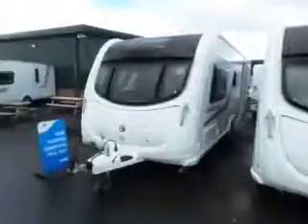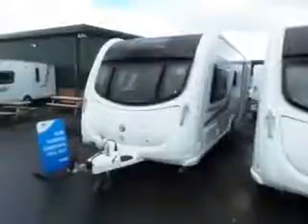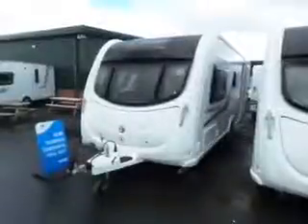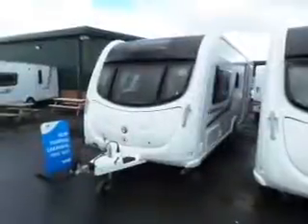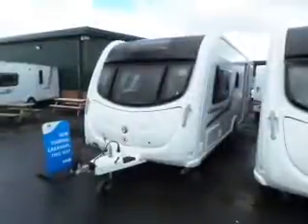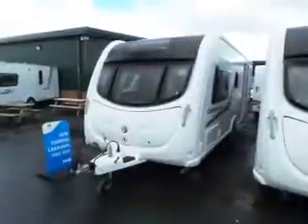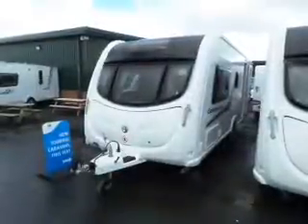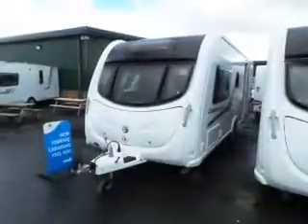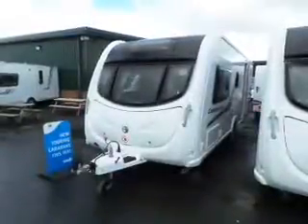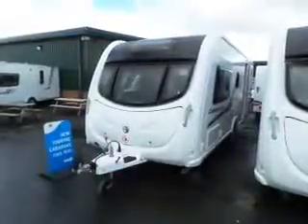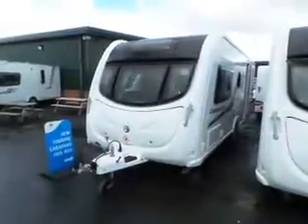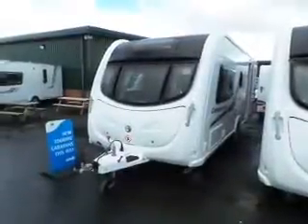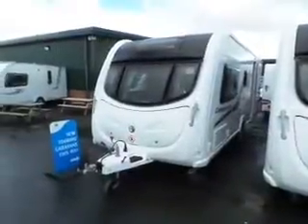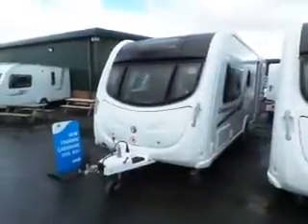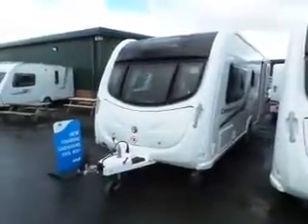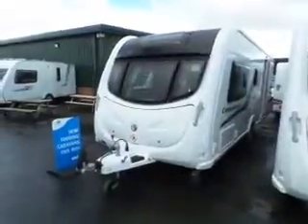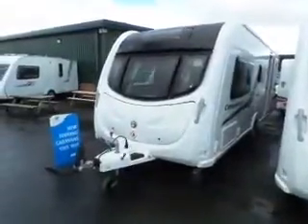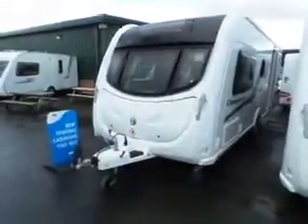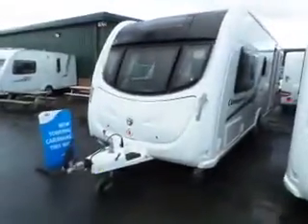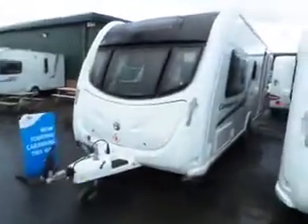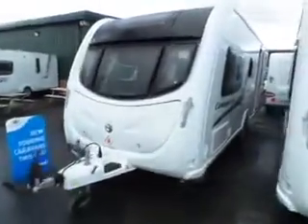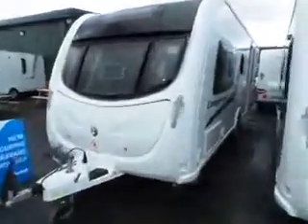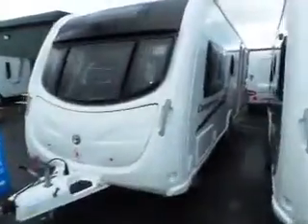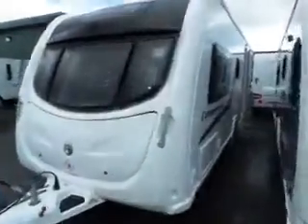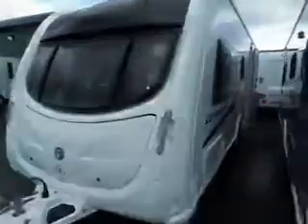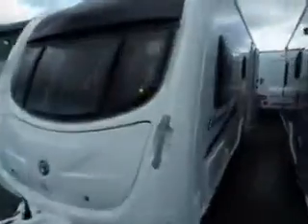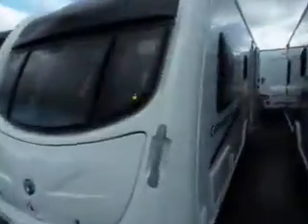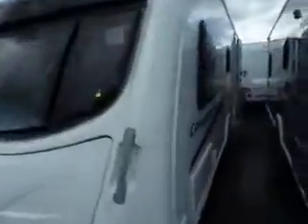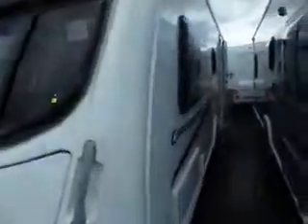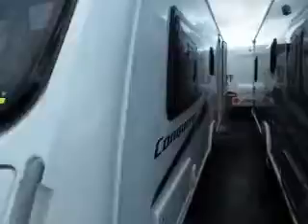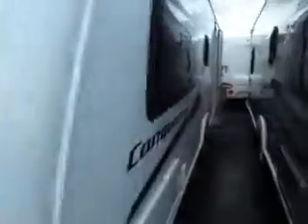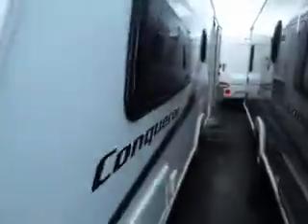Back again at Sarov Leisure with a Swift Conqueror 530. Let's go and have another look inside.